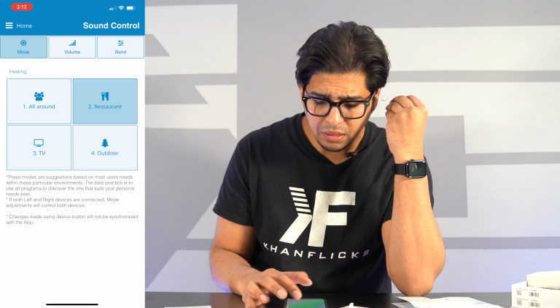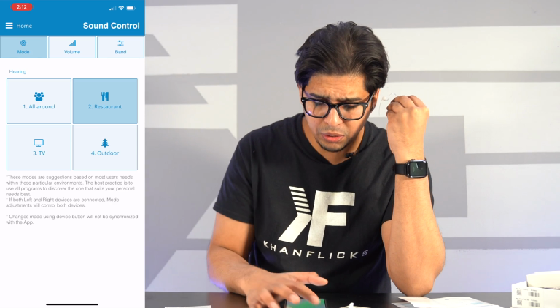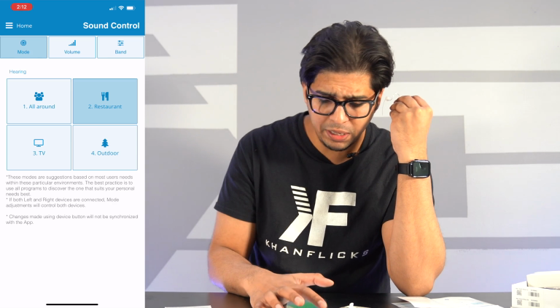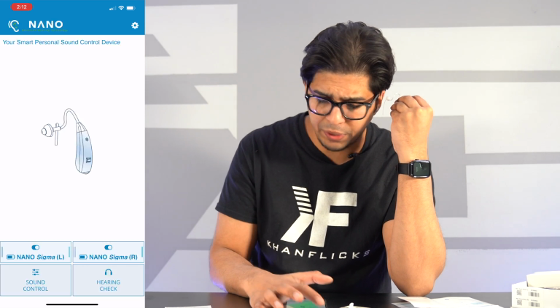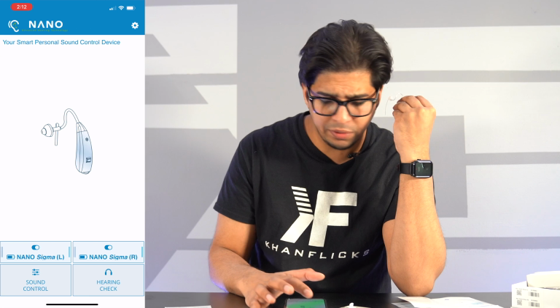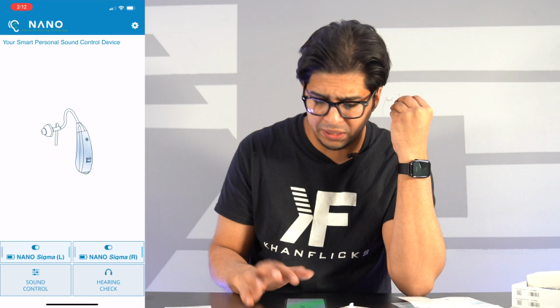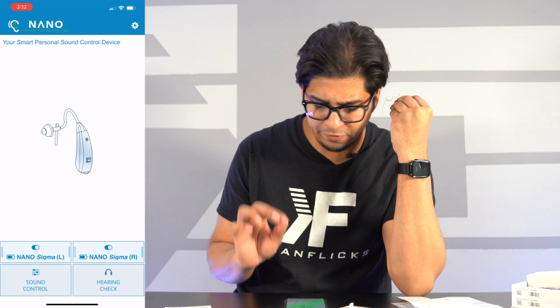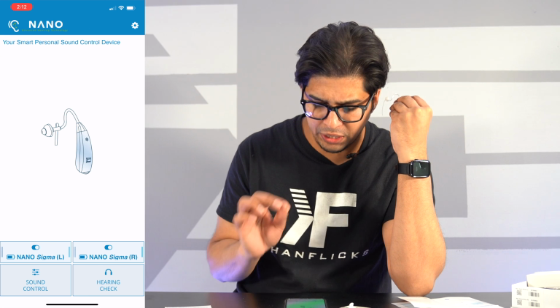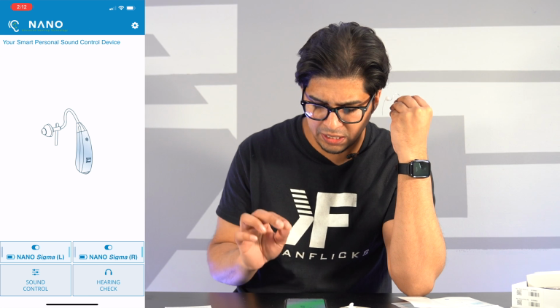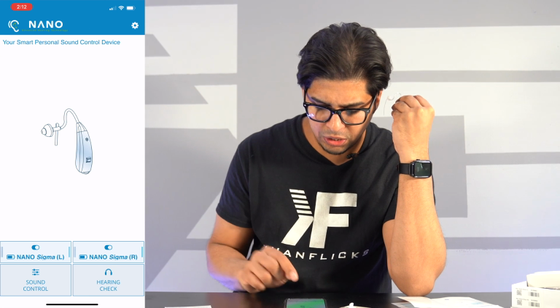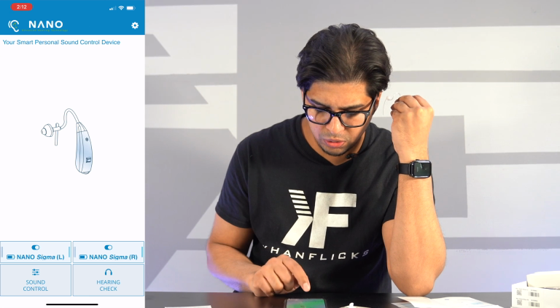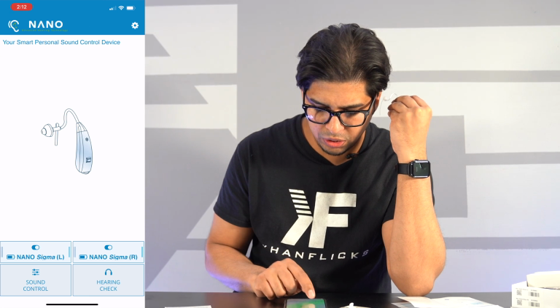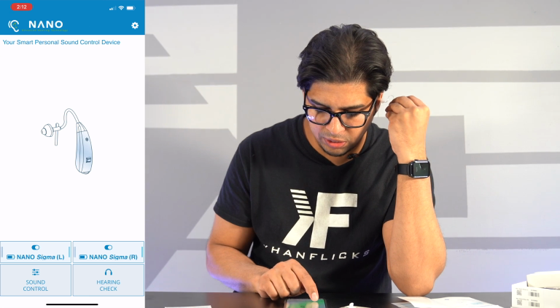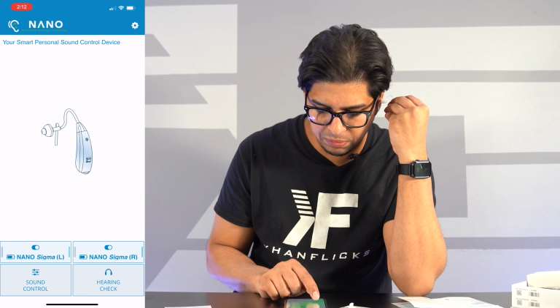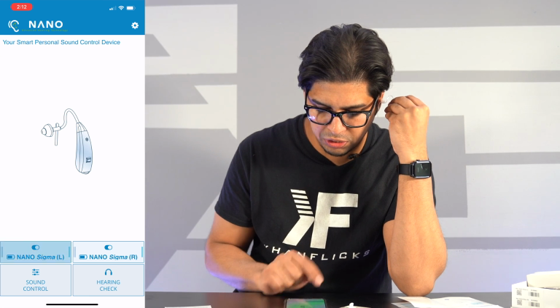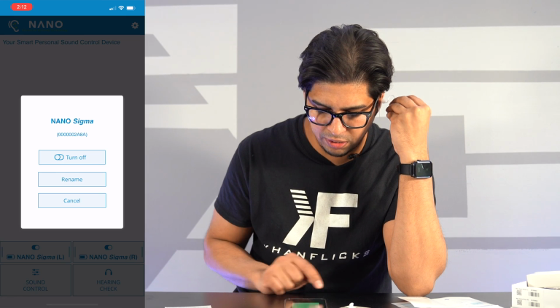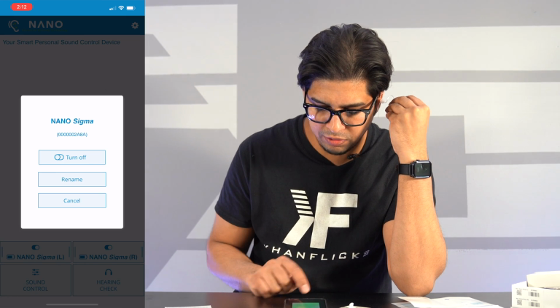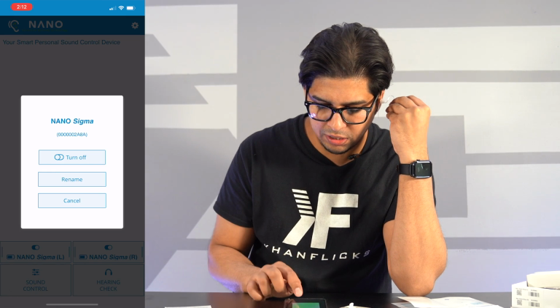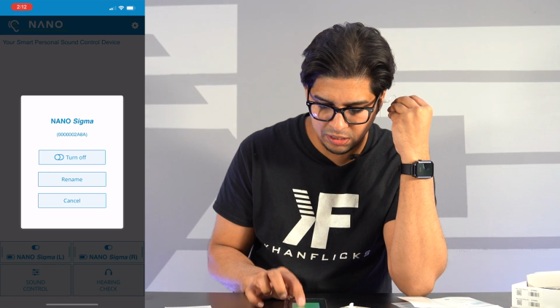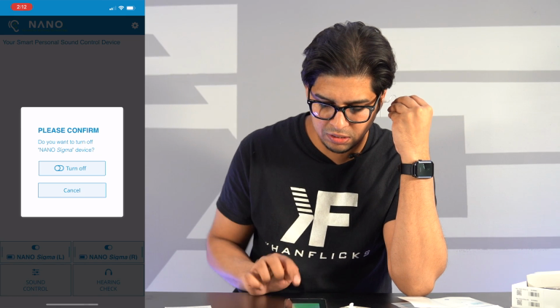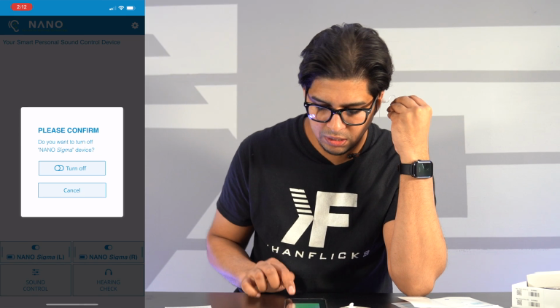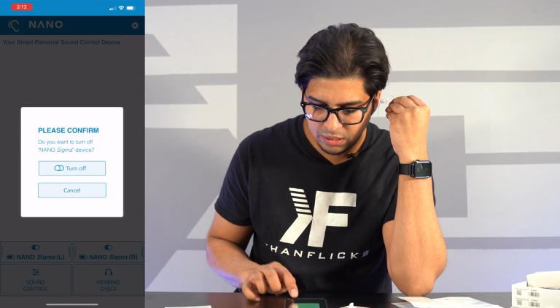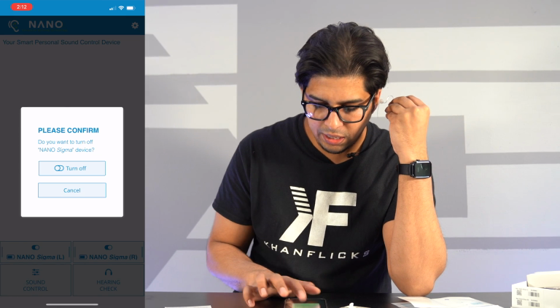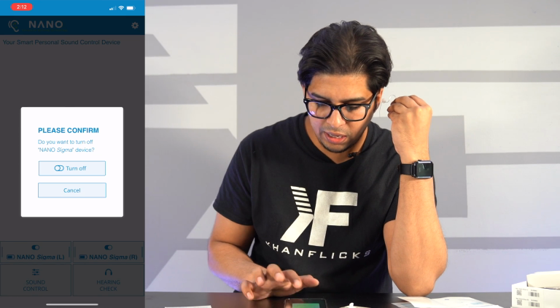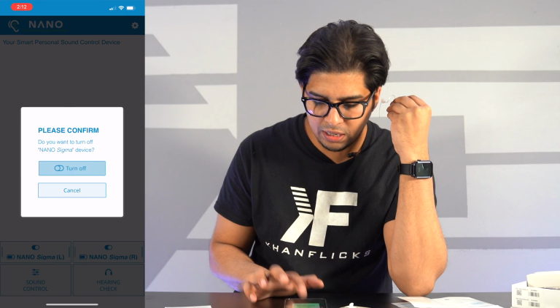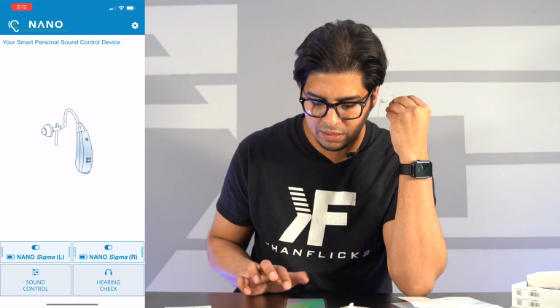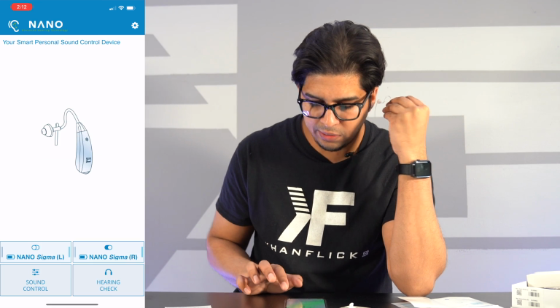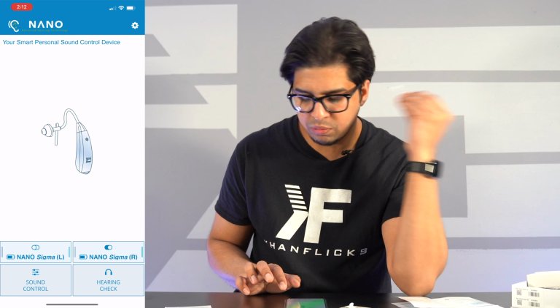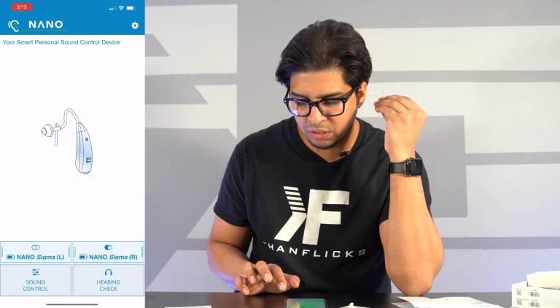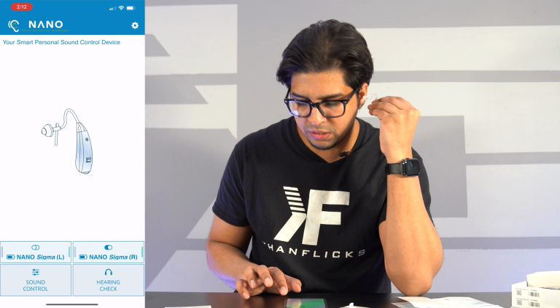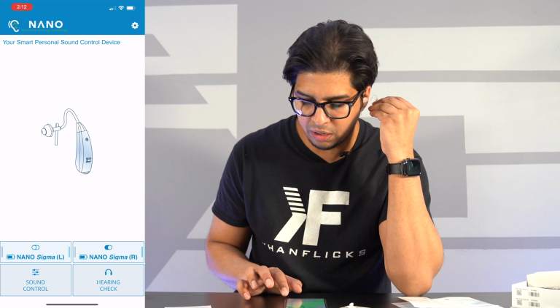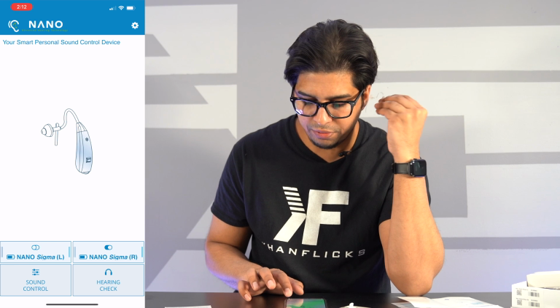They made it very convenient and very easy to use. You can simply turn it off just like this, and now this one is off.